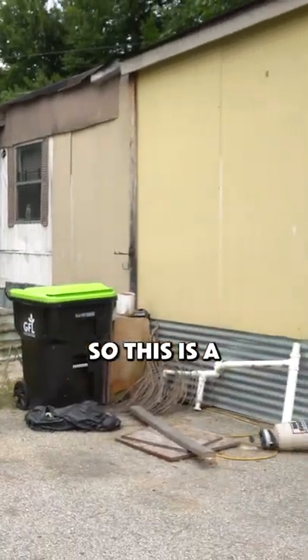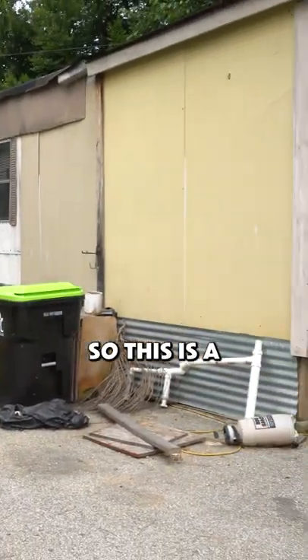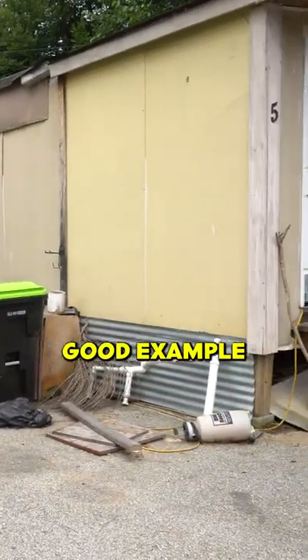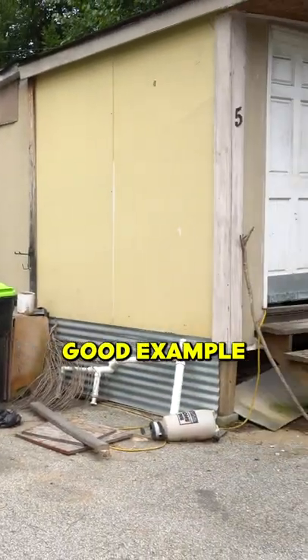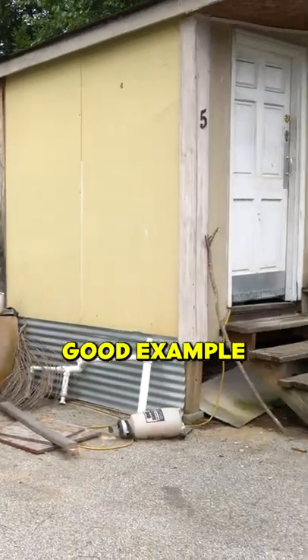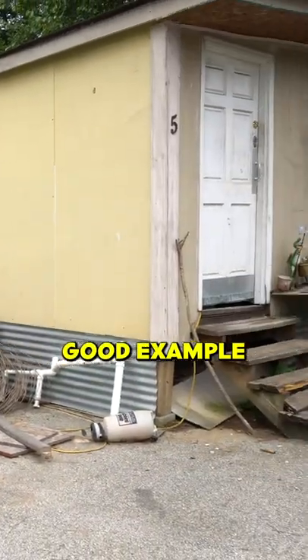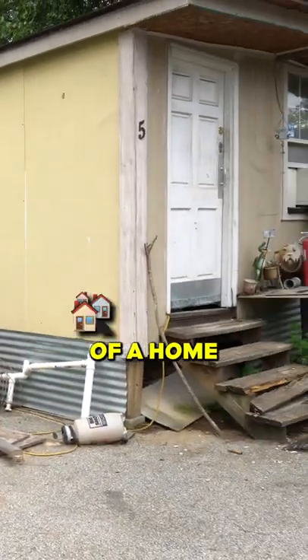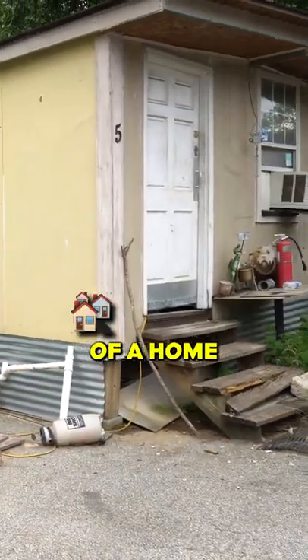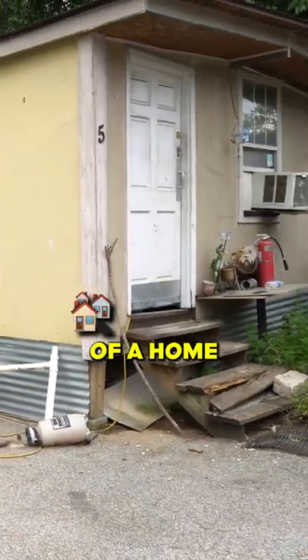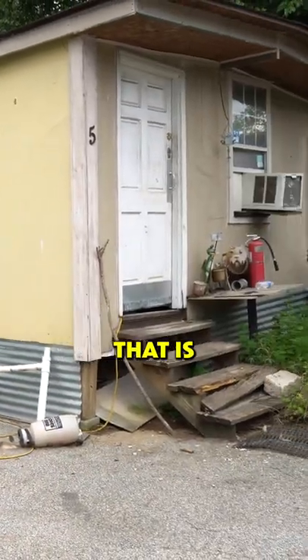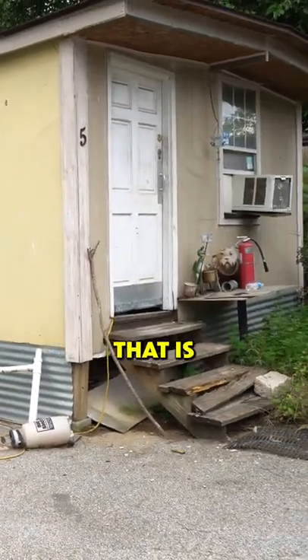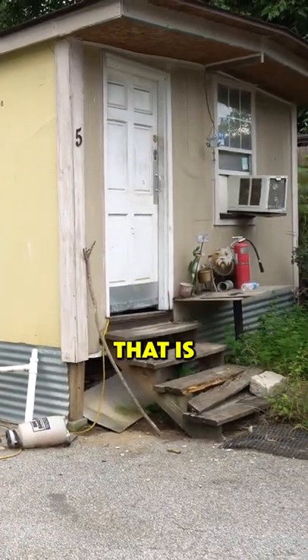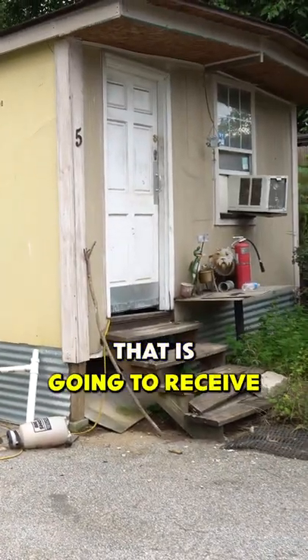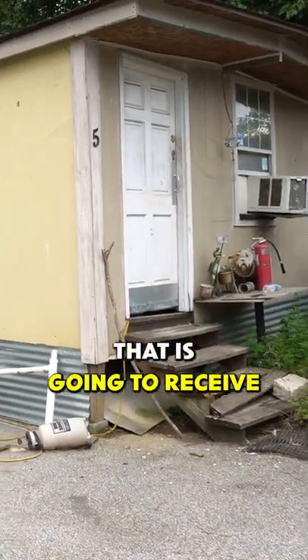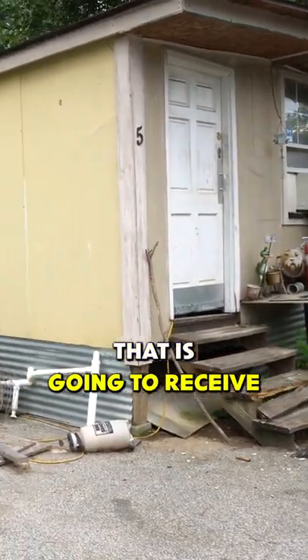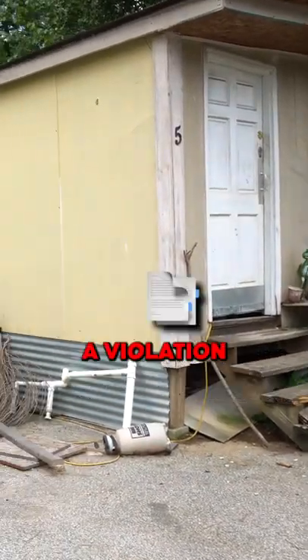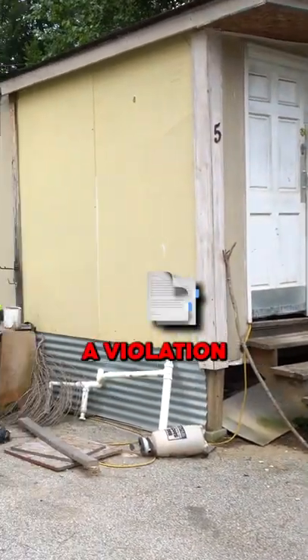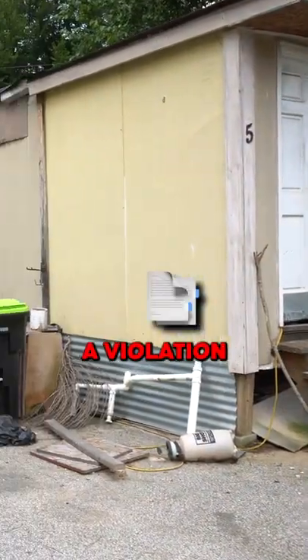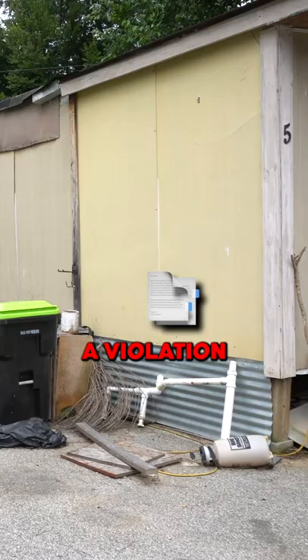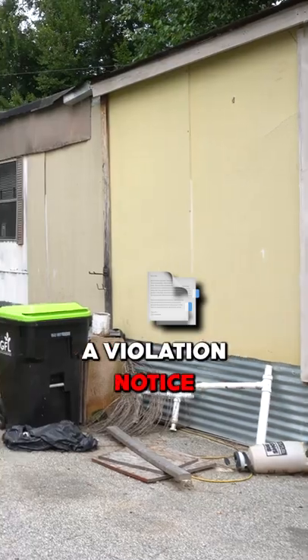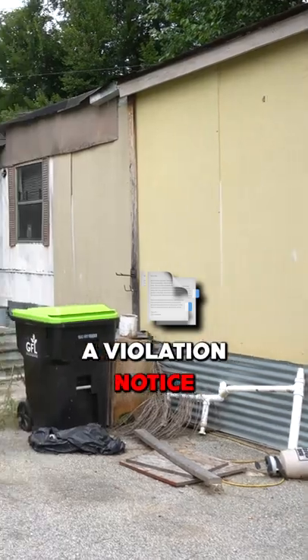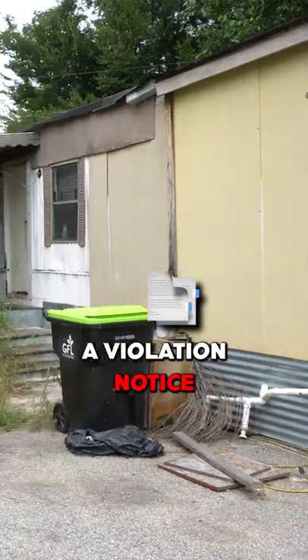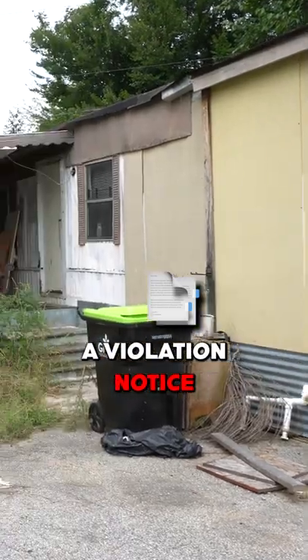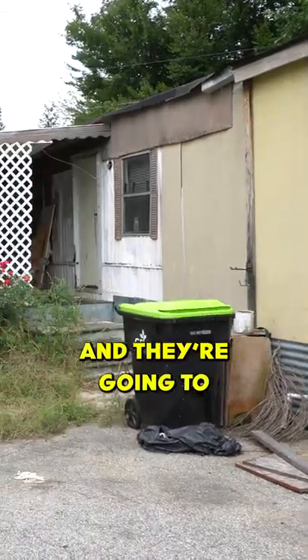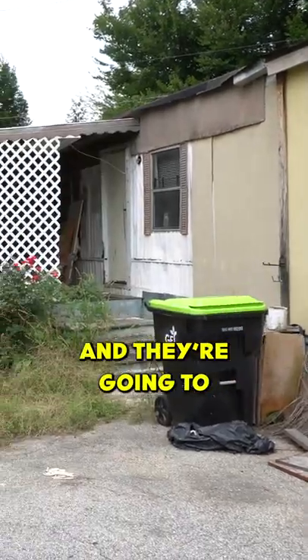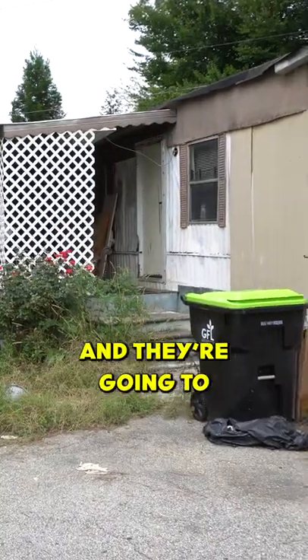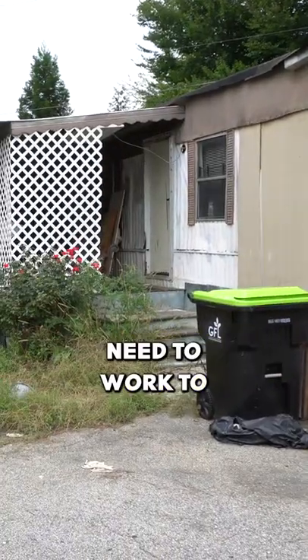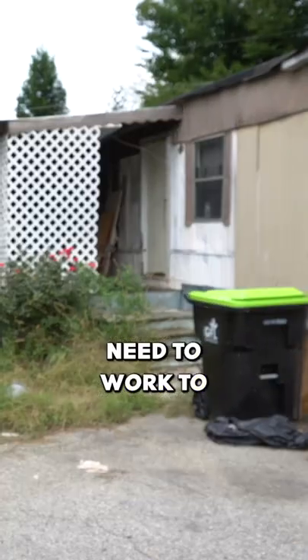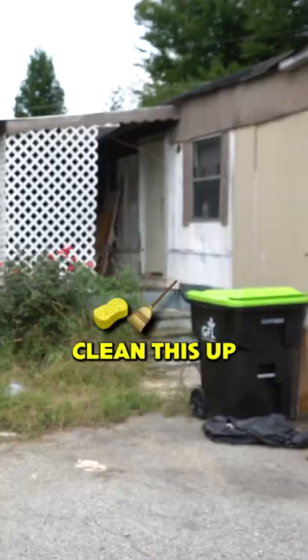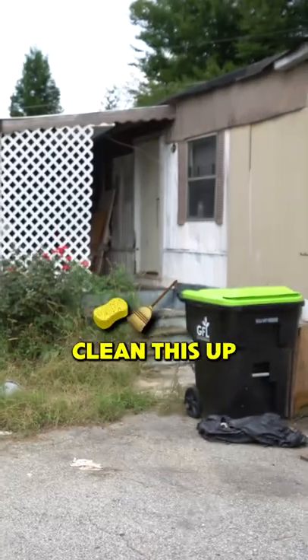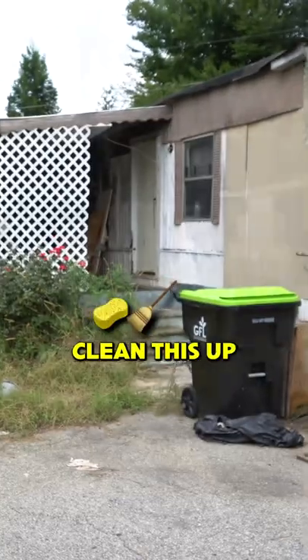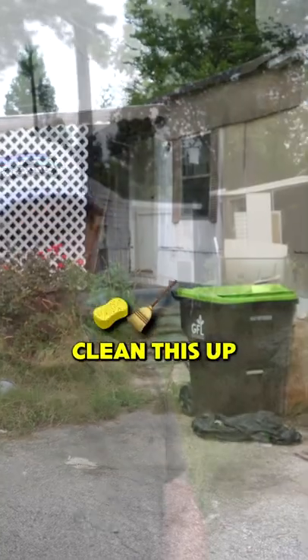This is a good example of a home that is going to receive a violation notice, and they're going to need to work to clean this up.